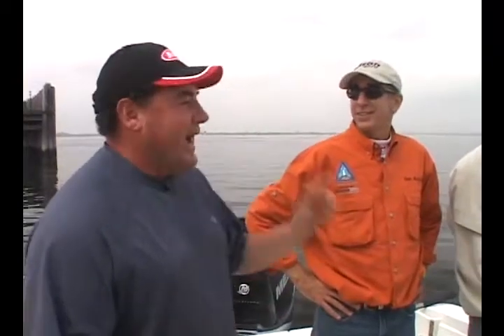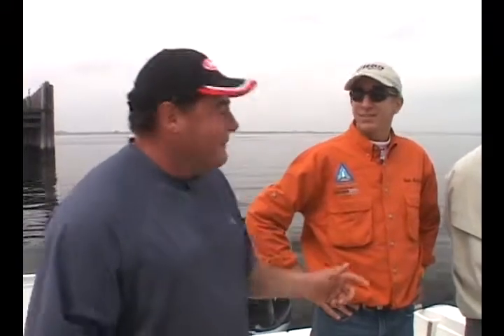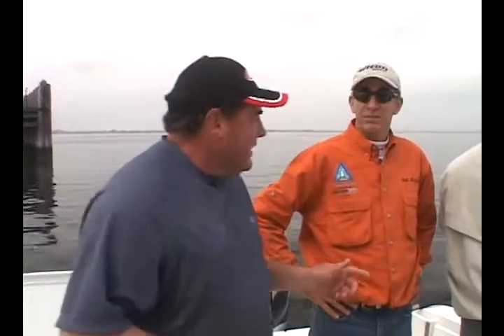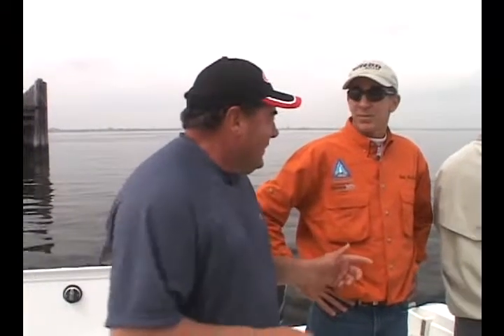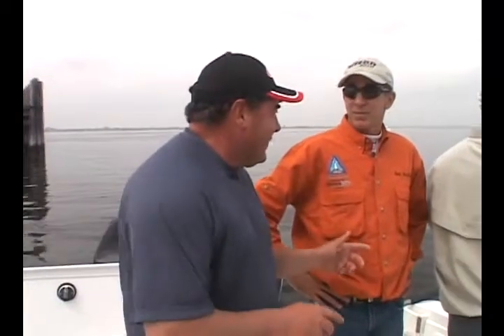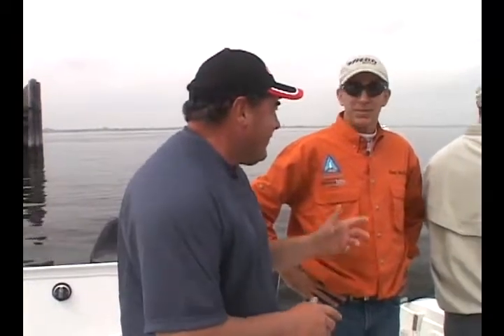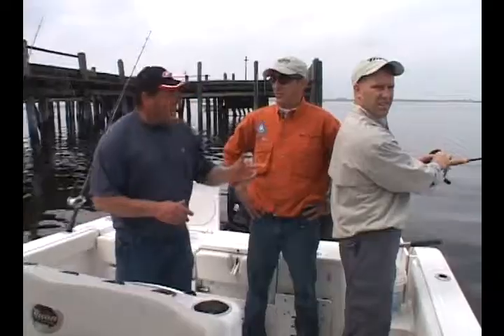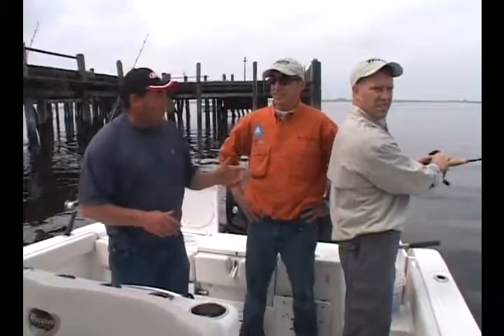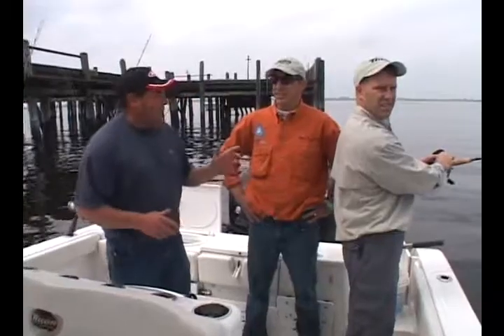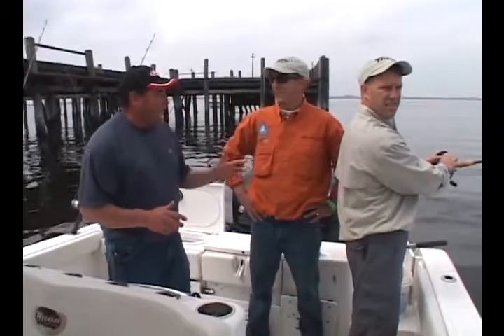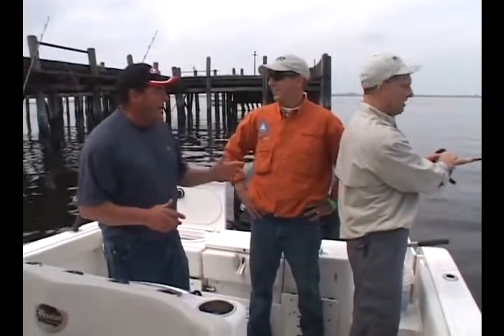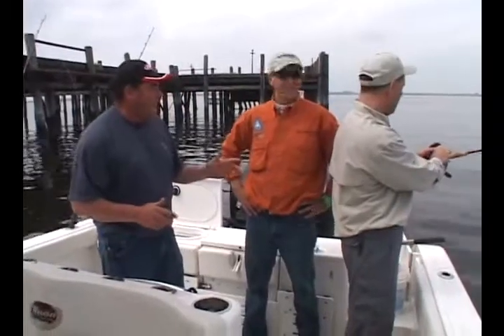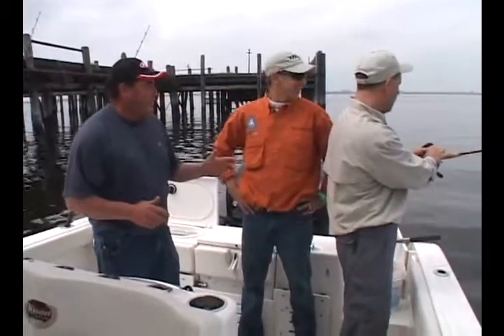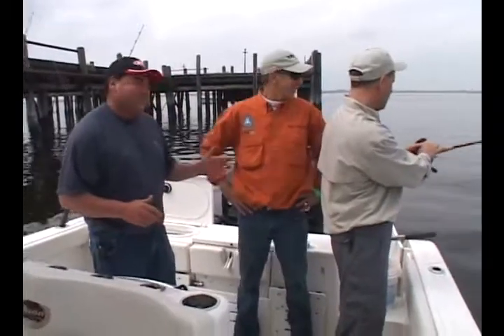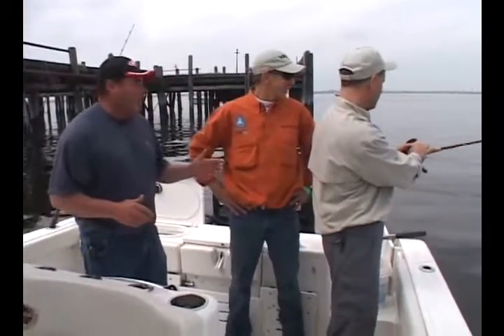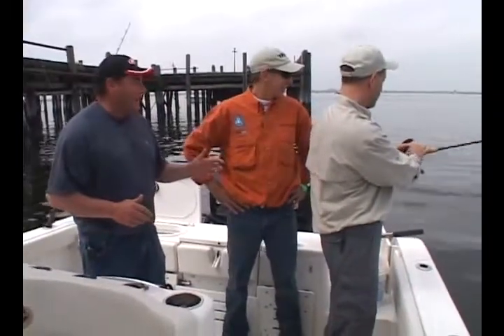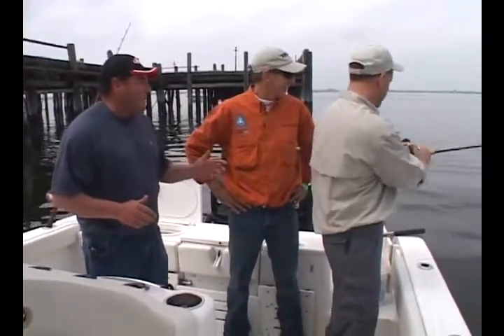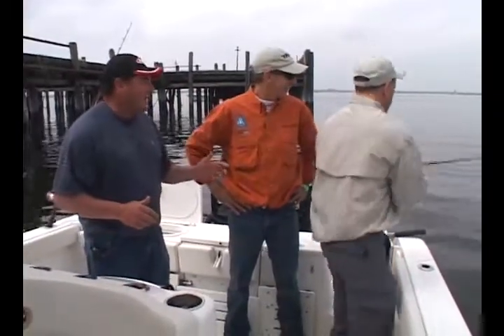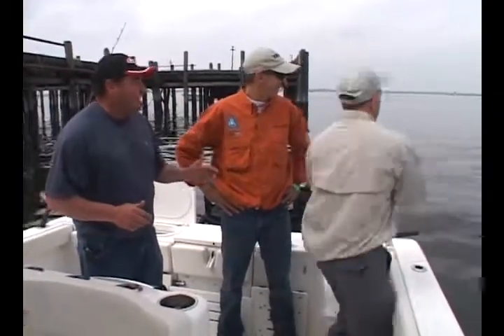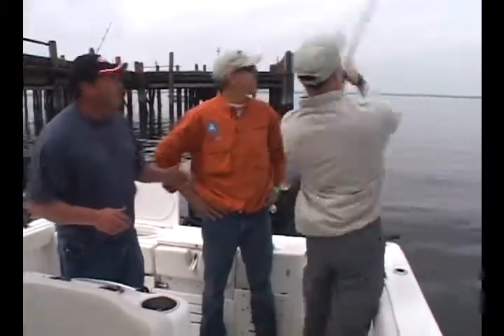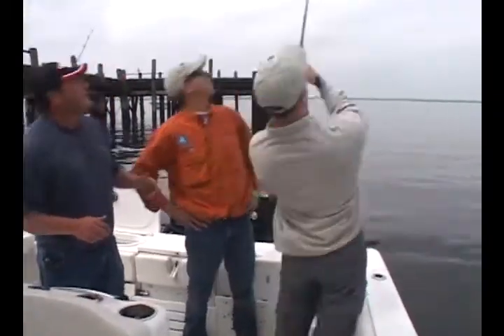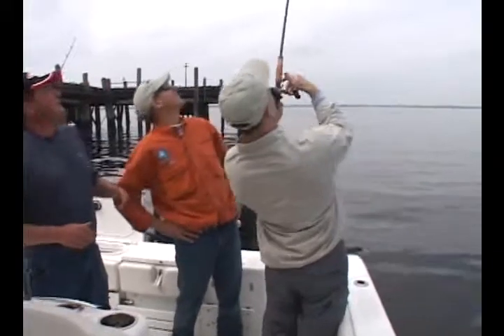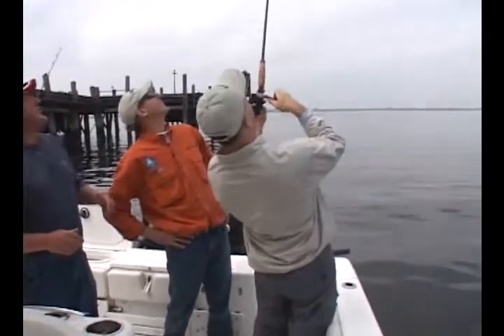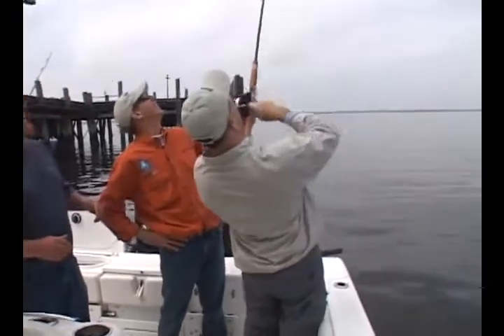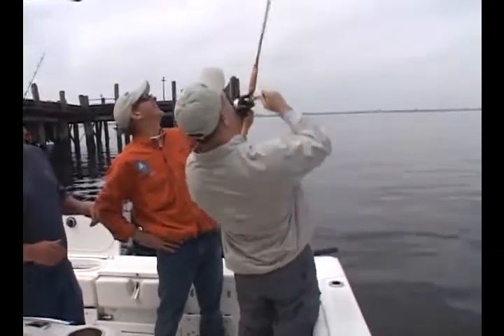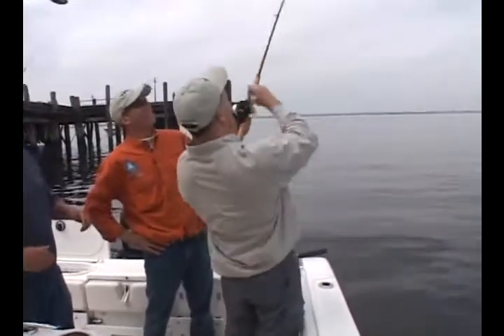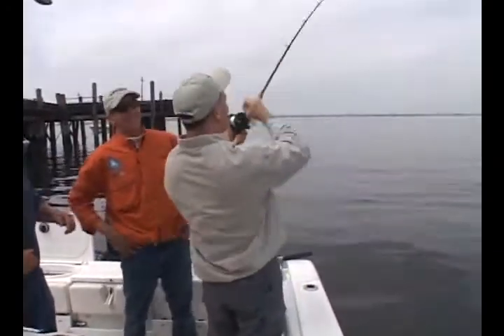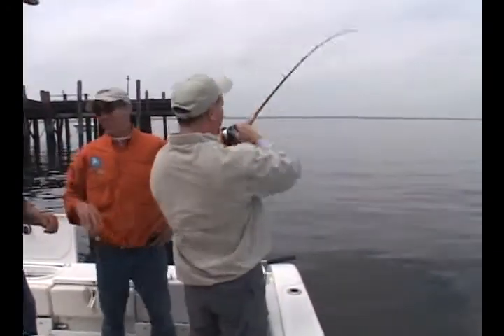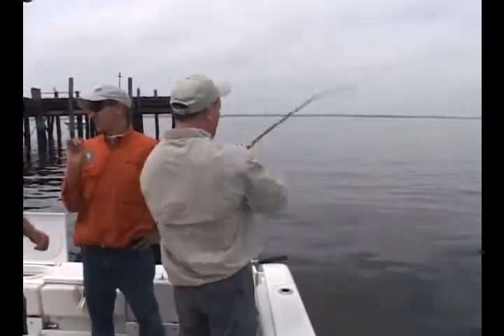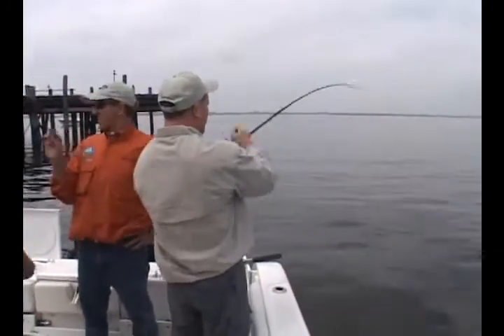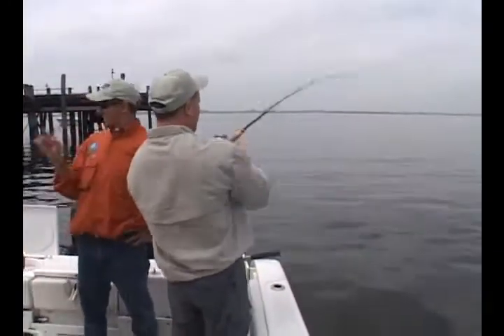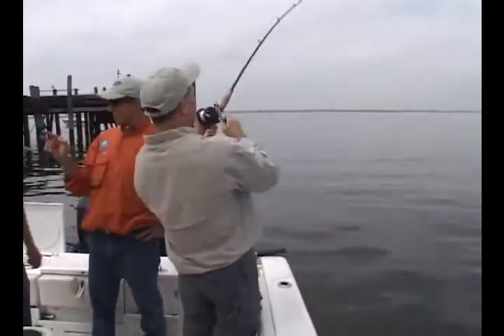We got Mitch with us right now. It's lock and load, baby. Fish on! This is the way this started.